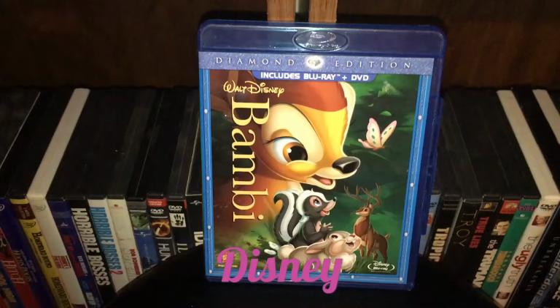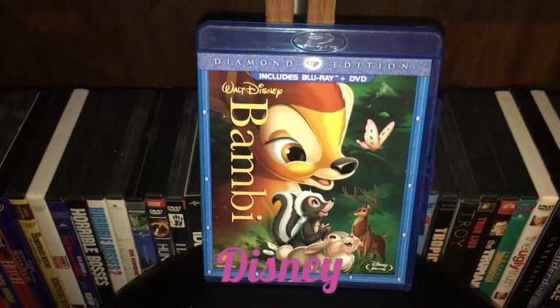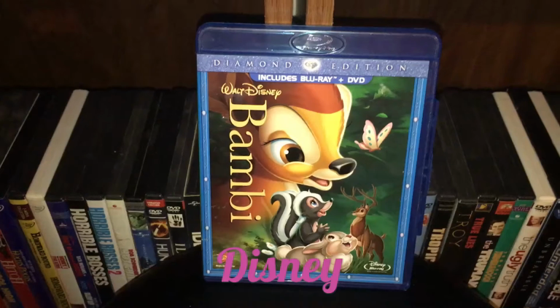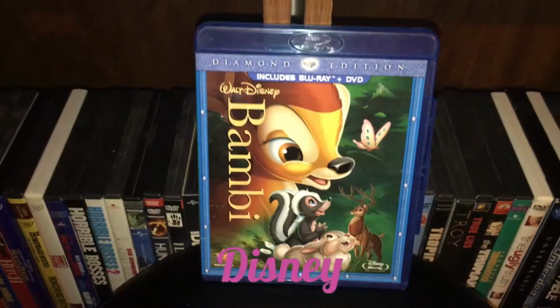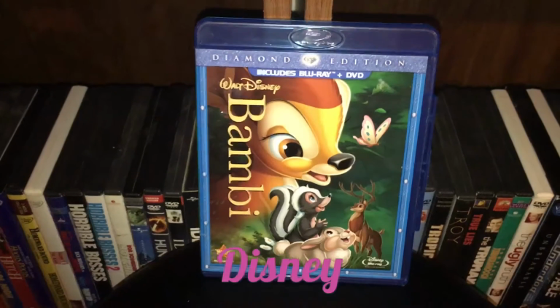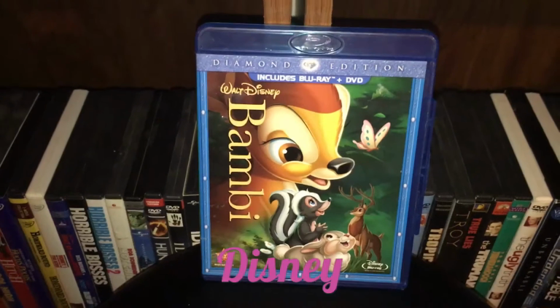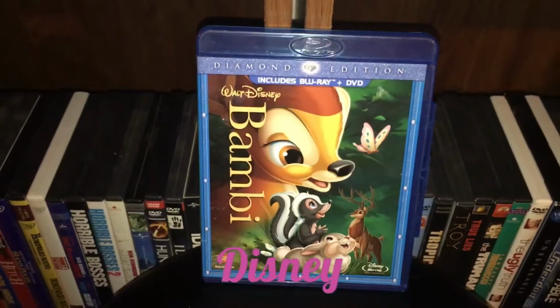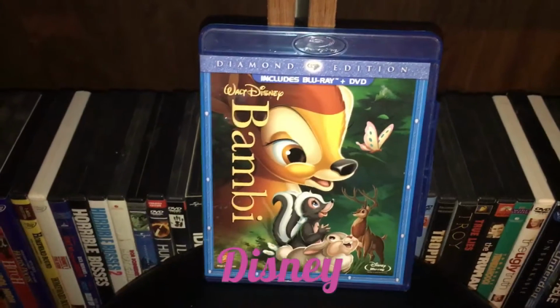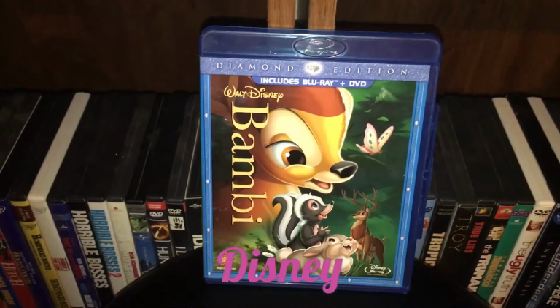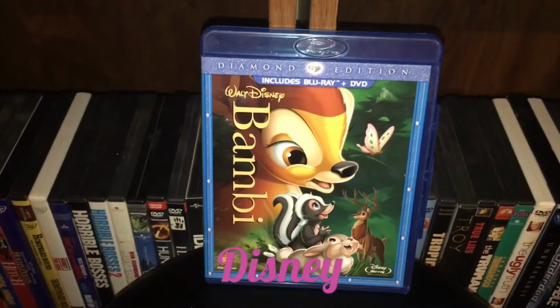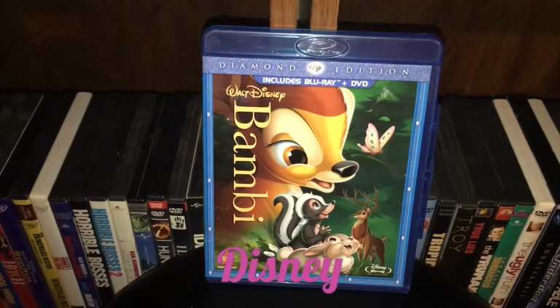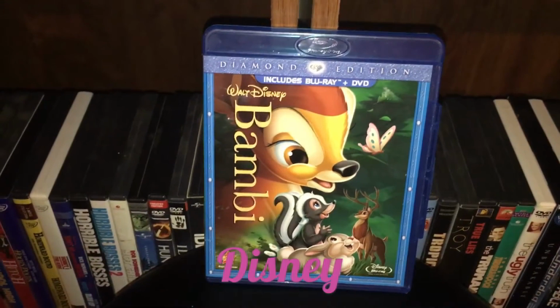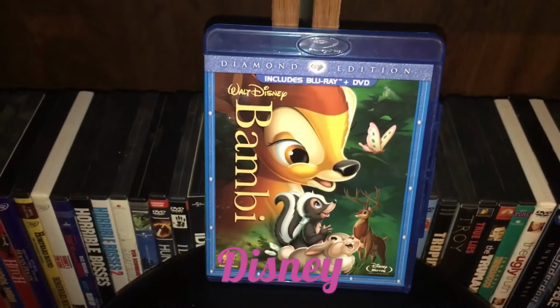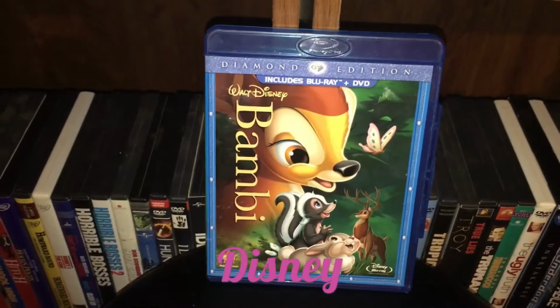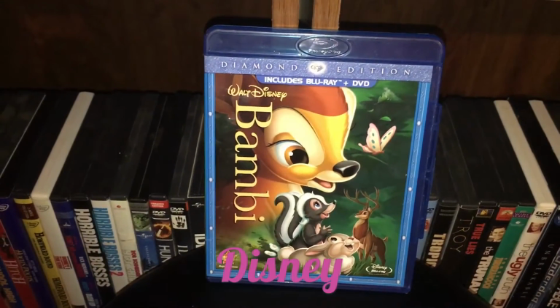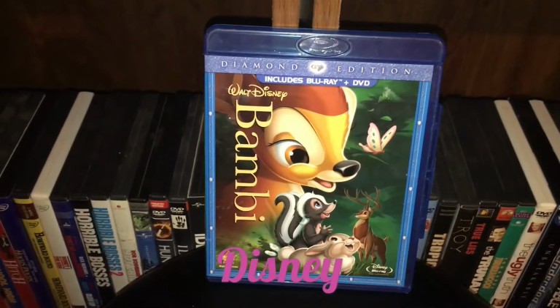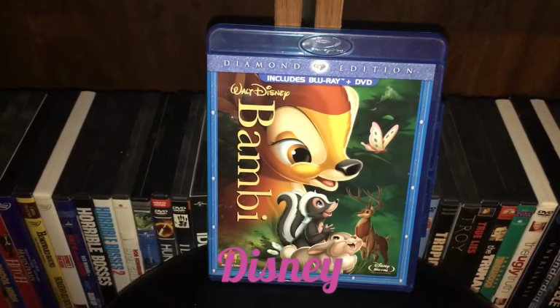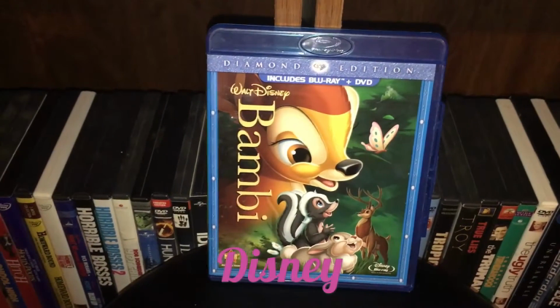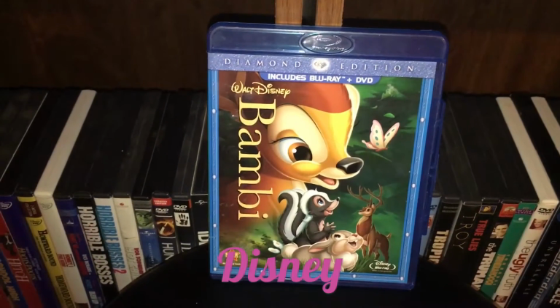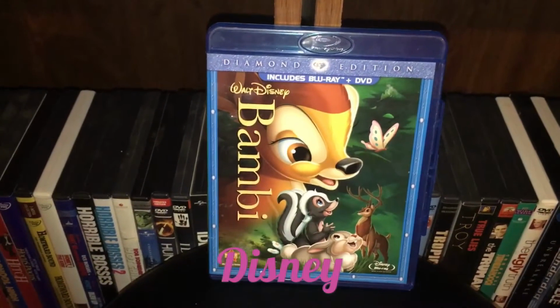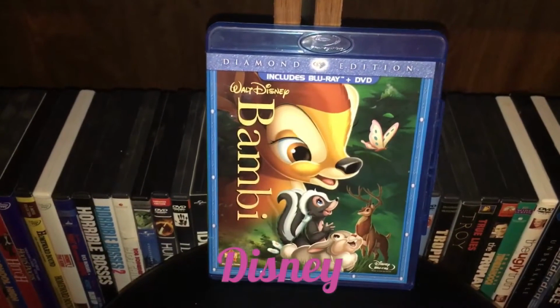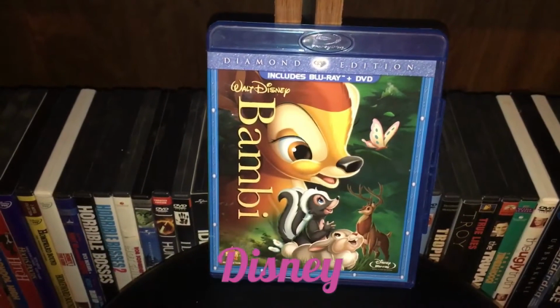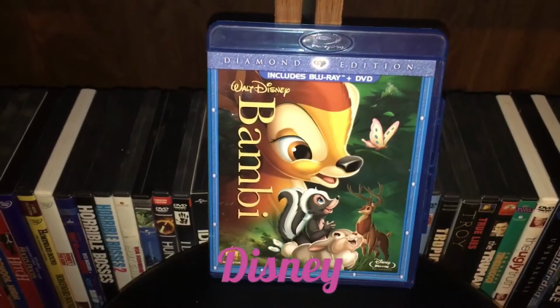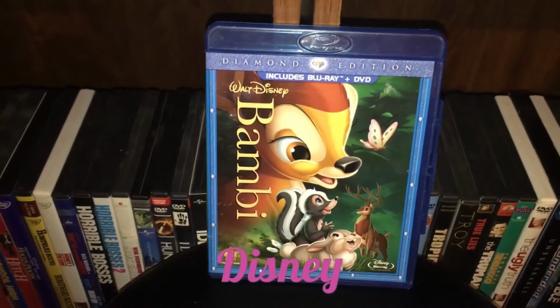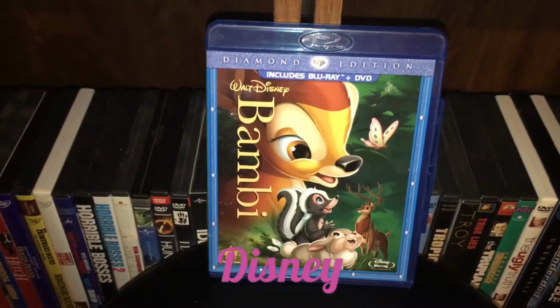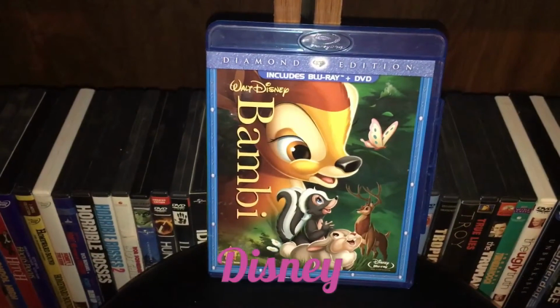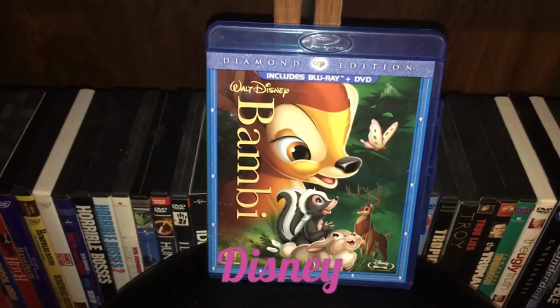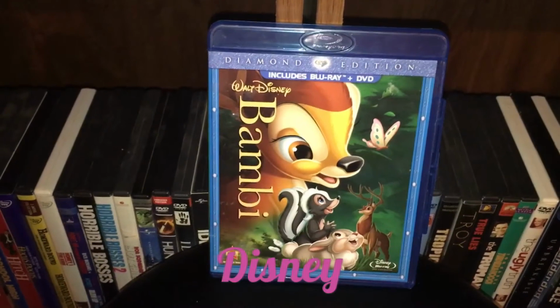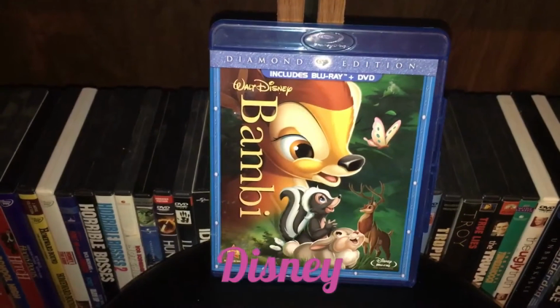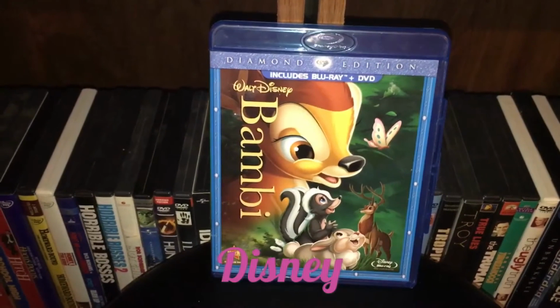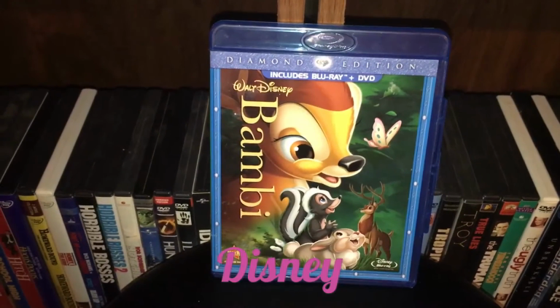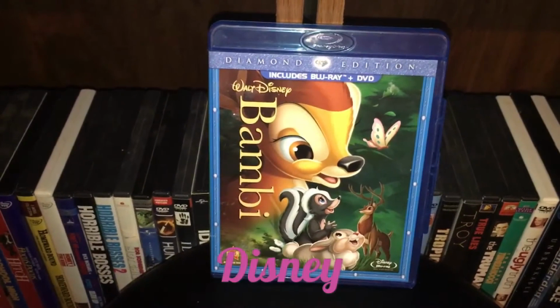All right, so that takes us to my Disney titles I picked up. Got a couple of them.